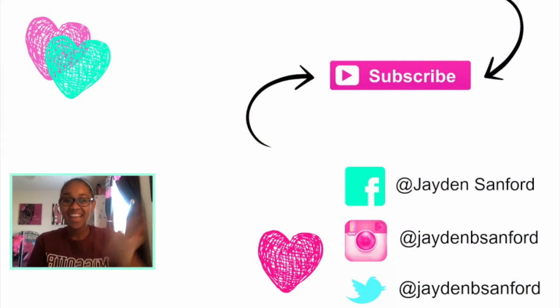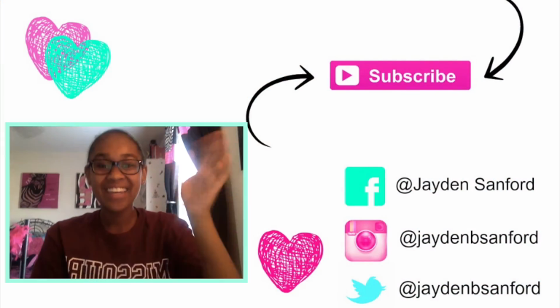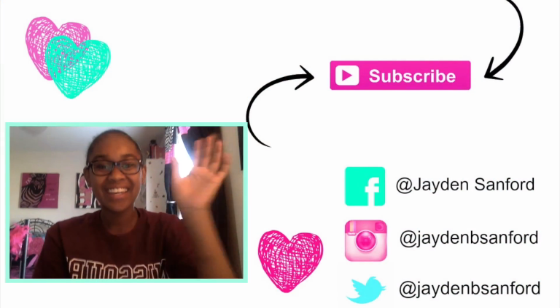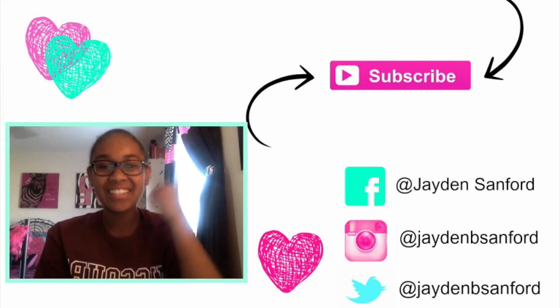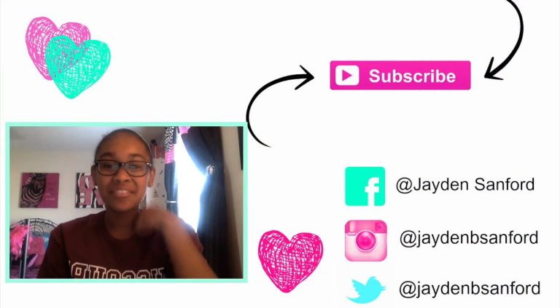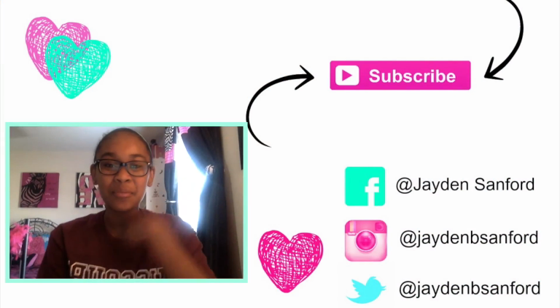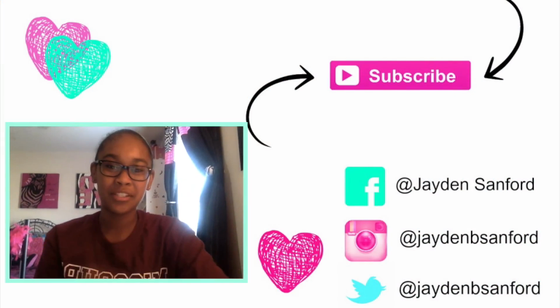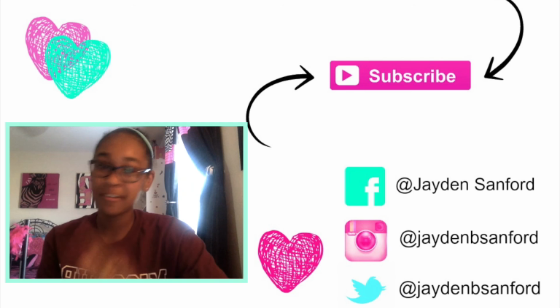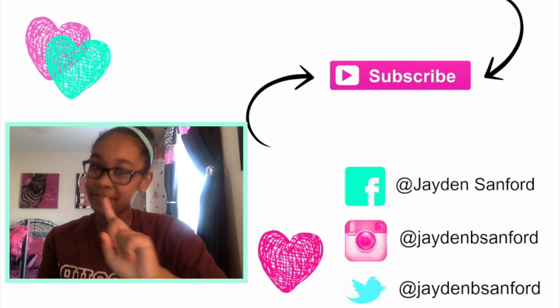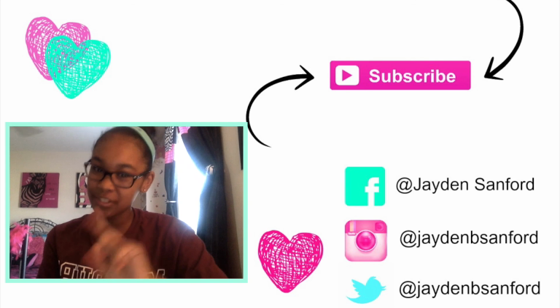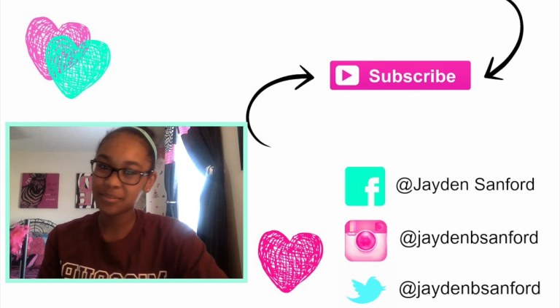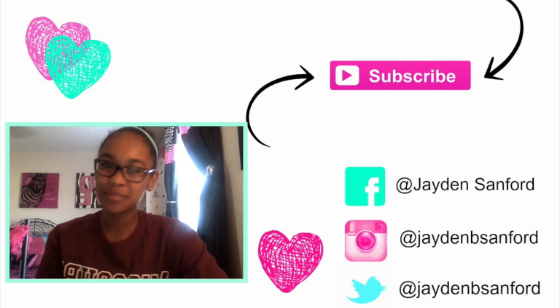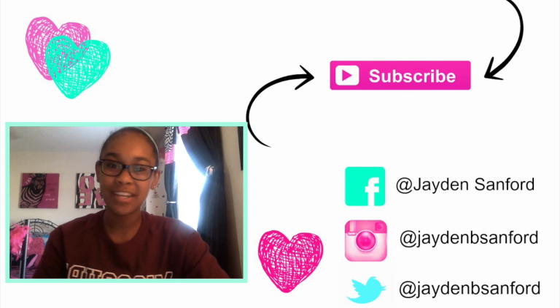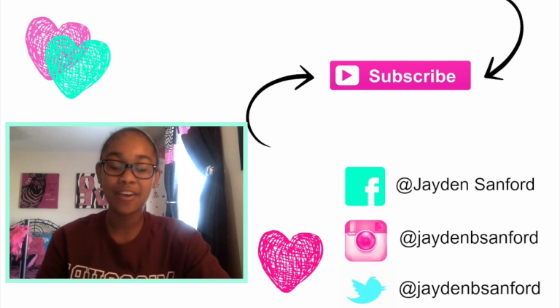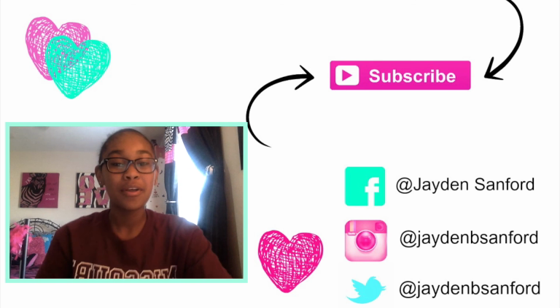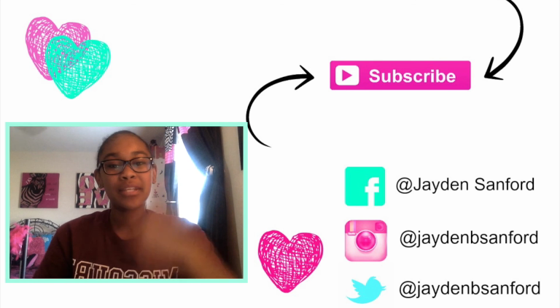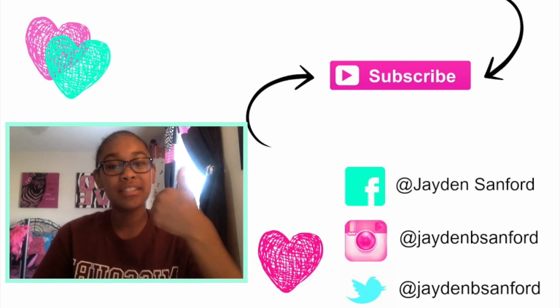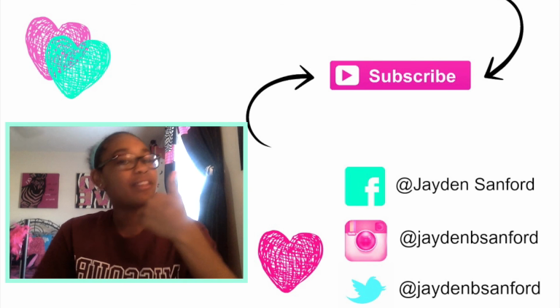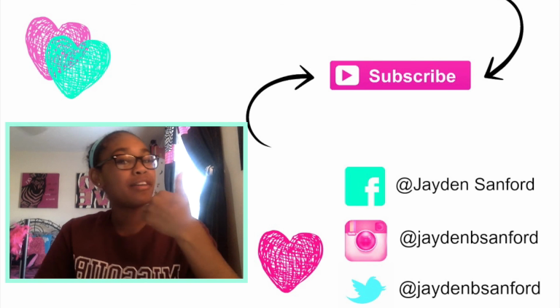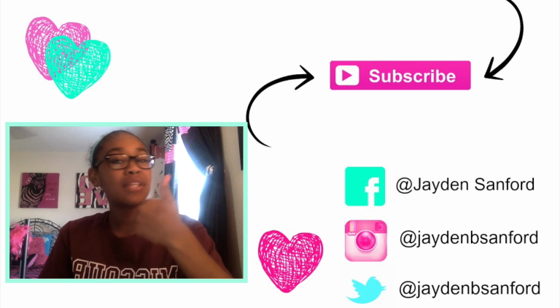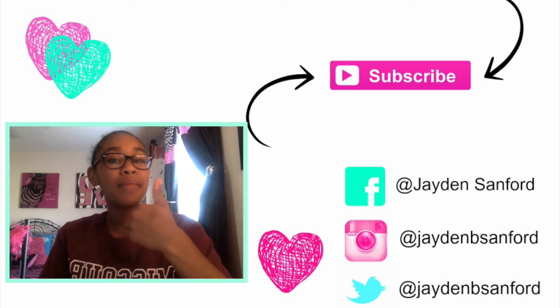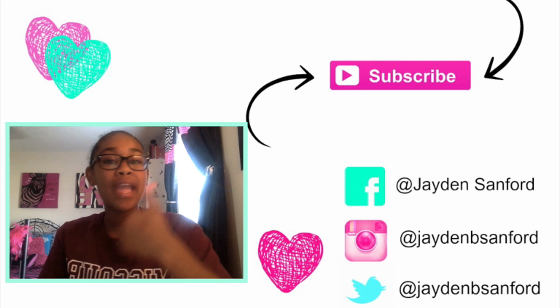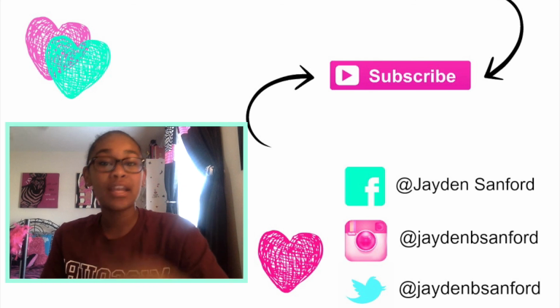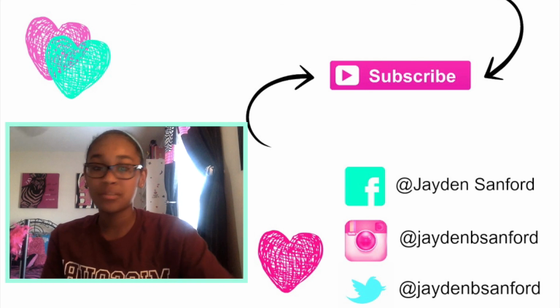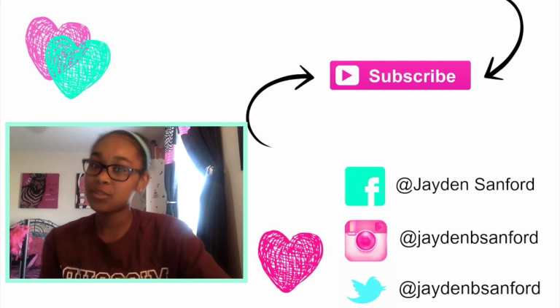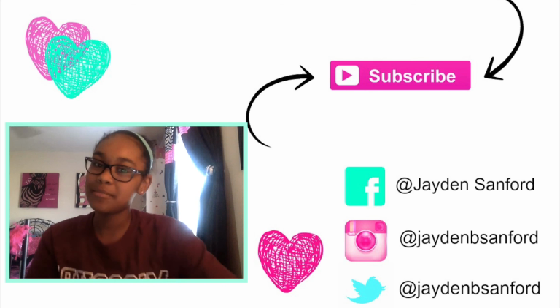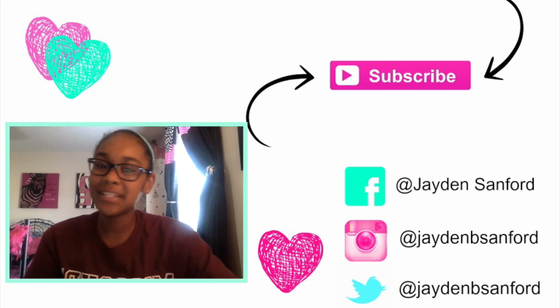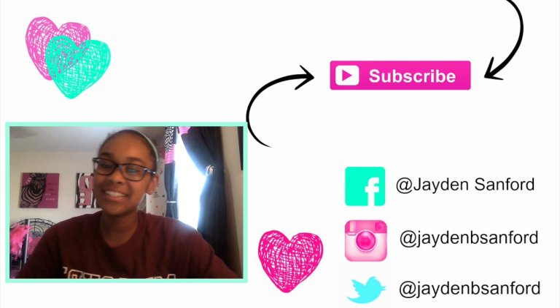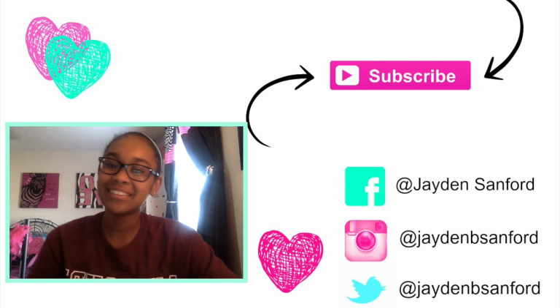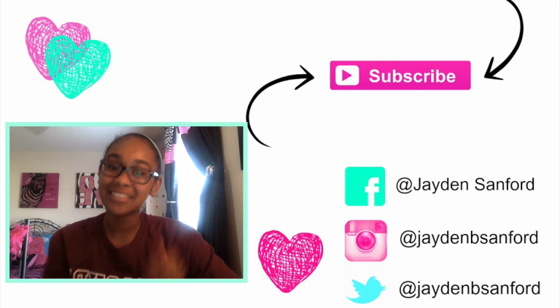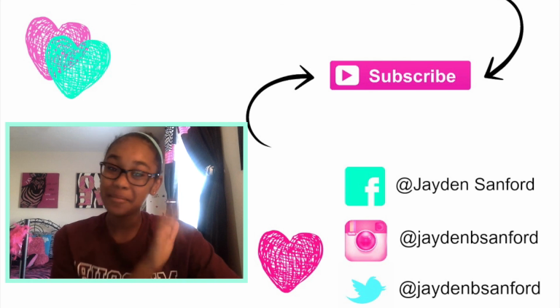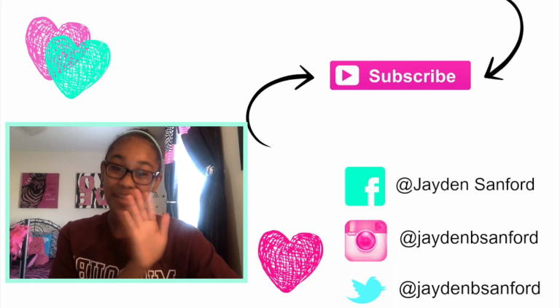Hey guys, thanks for watching my first YouTube video. Please give it a thumbs up and subscribe to my channel. Bye!